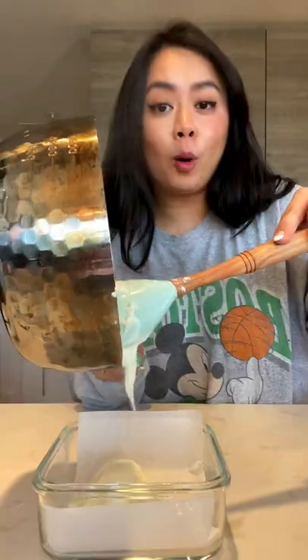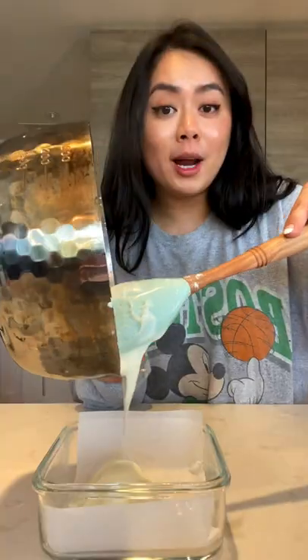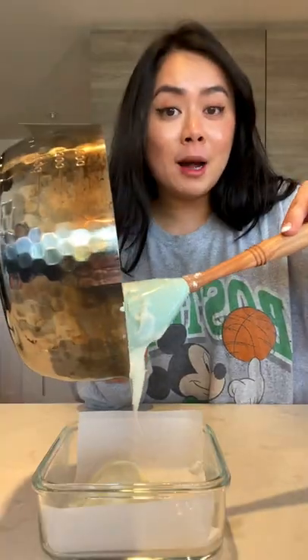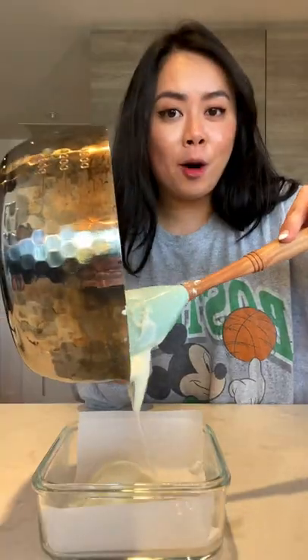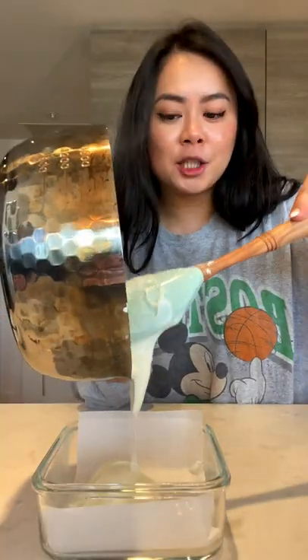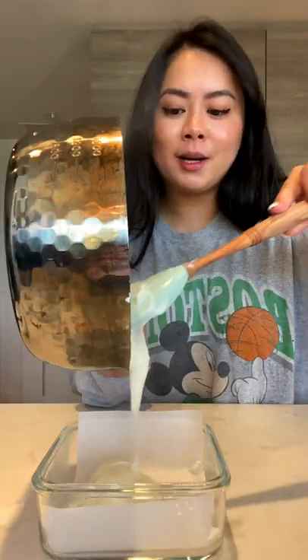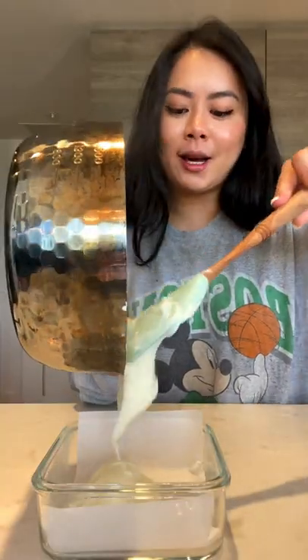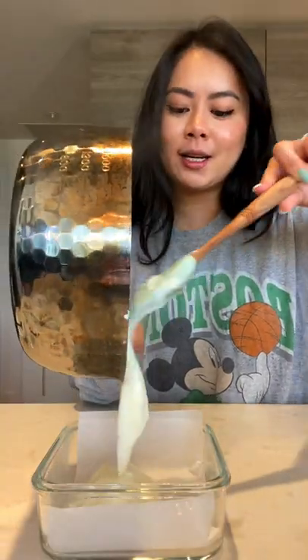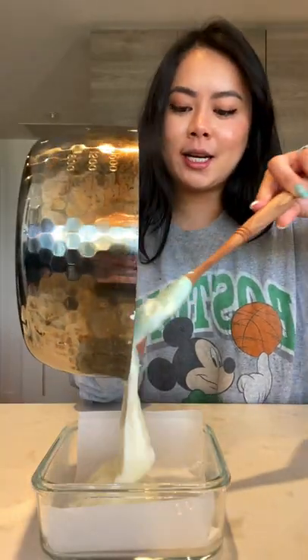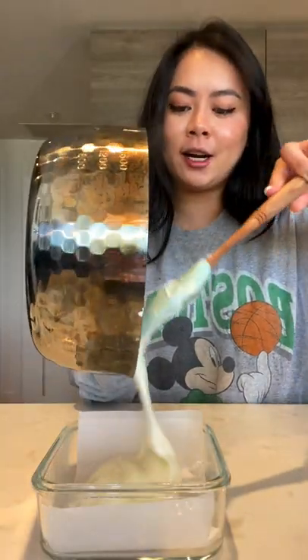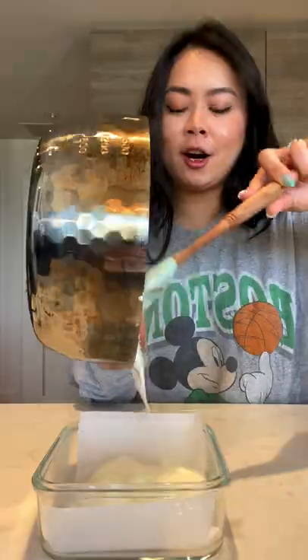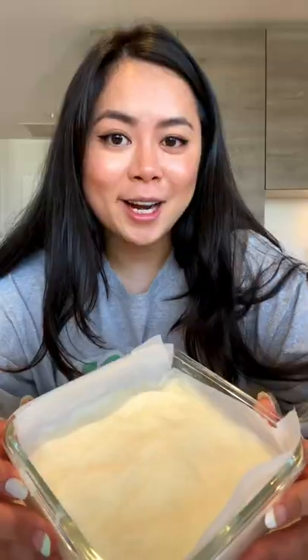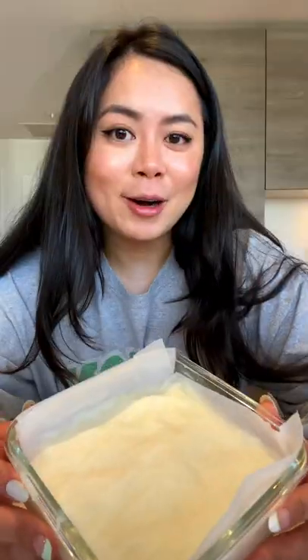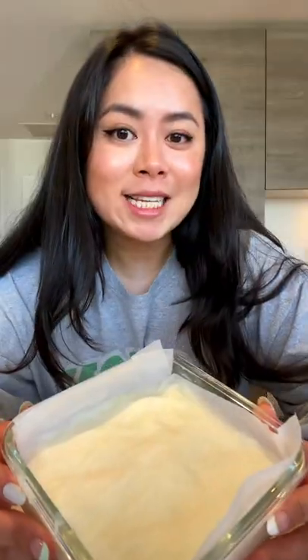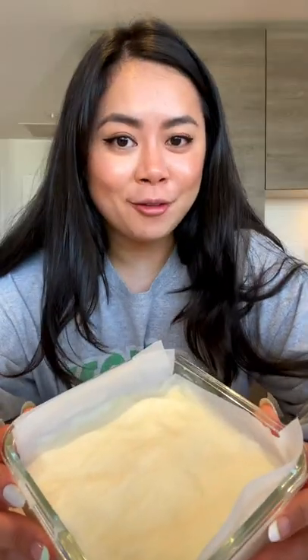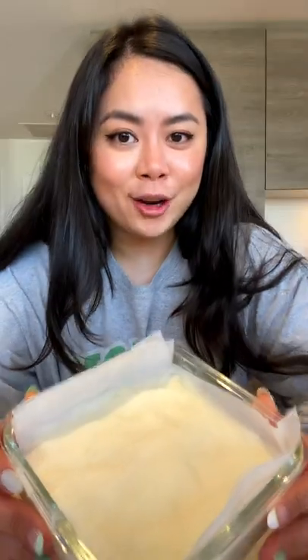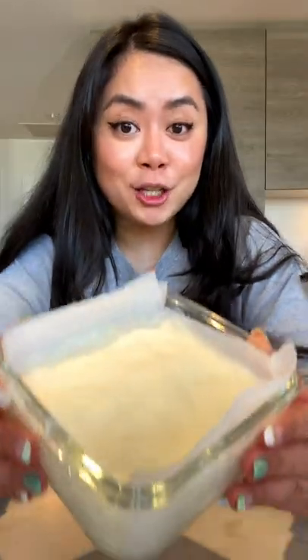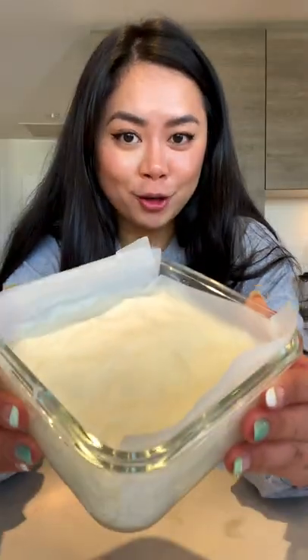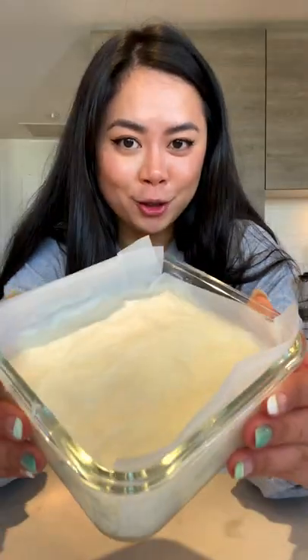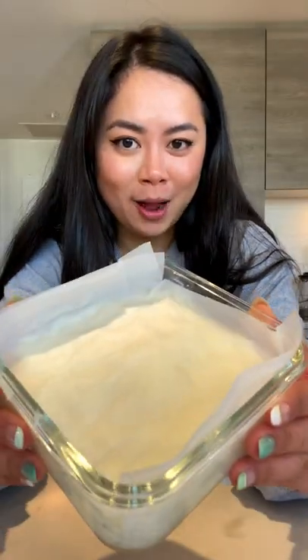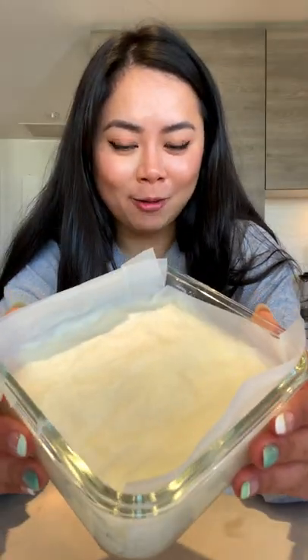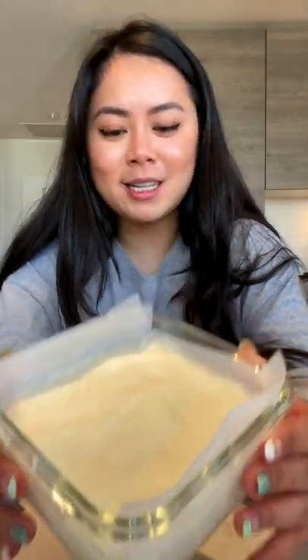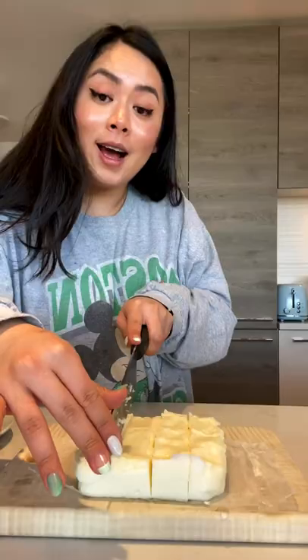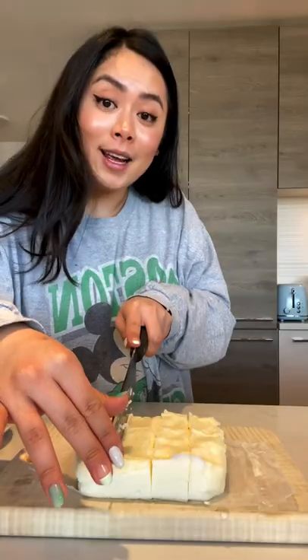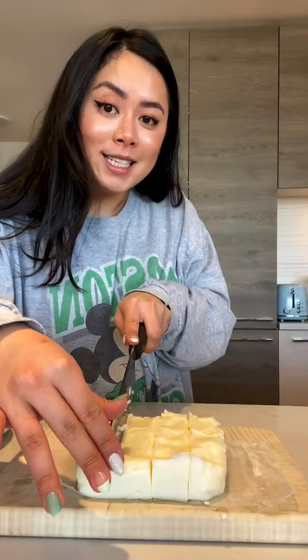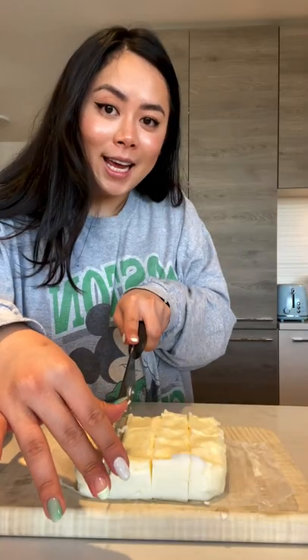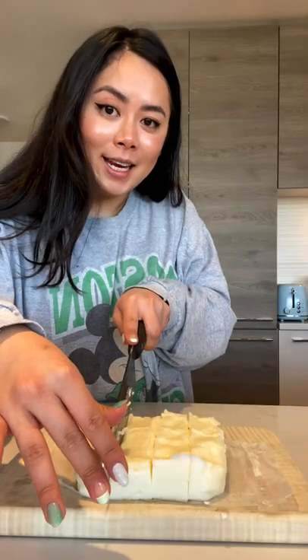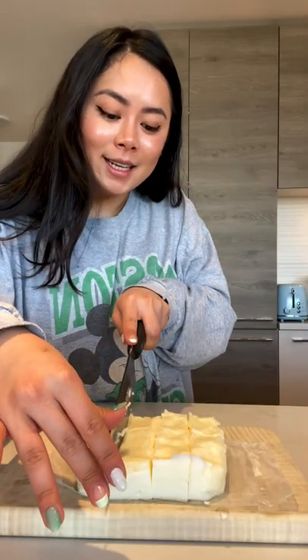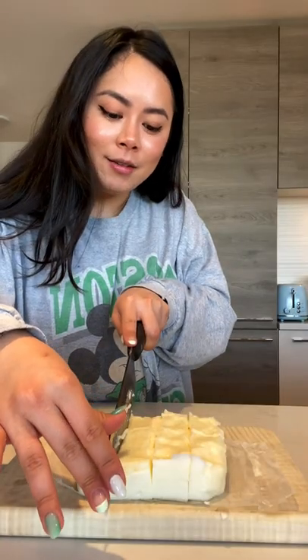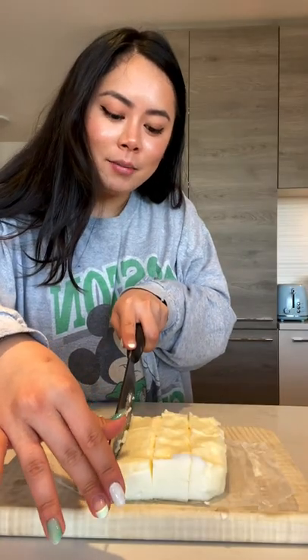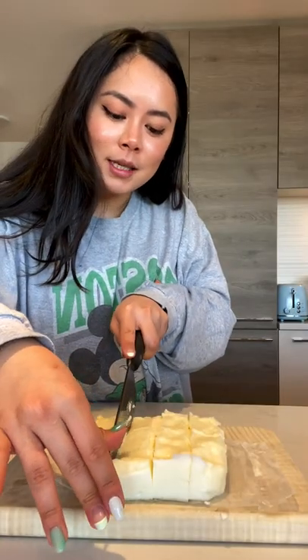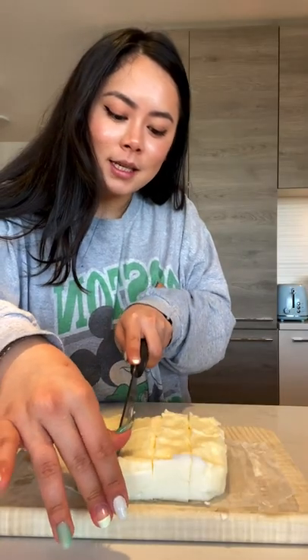Pour it in a parchment-lined container. Let it rest in the fridge for two hours. Cut into eight even pieces.